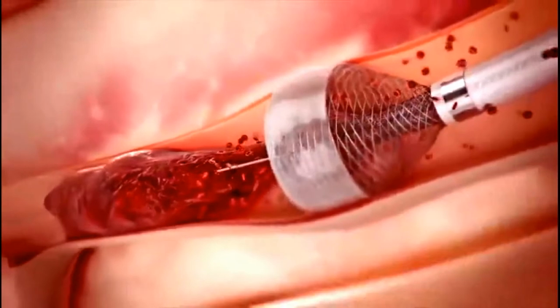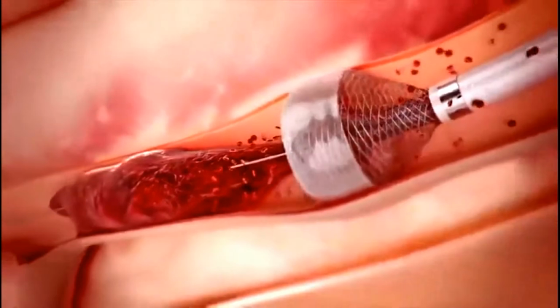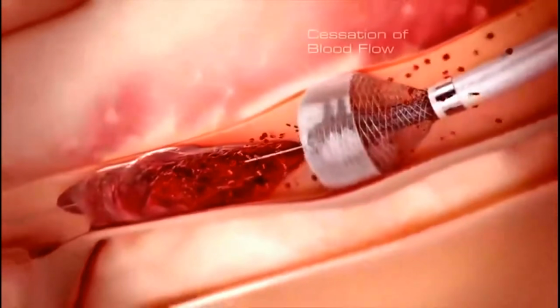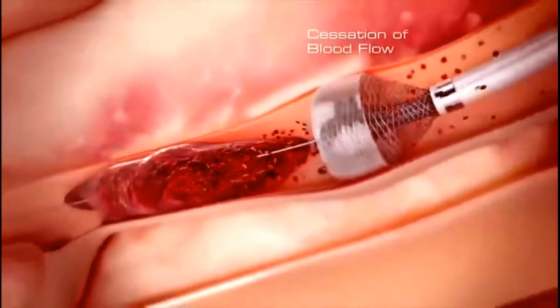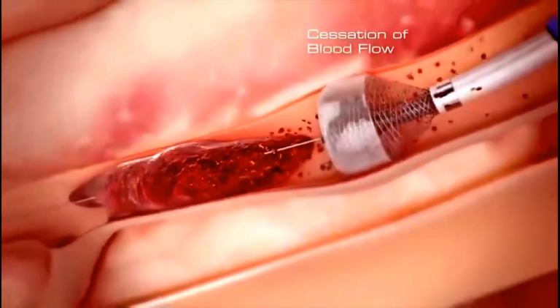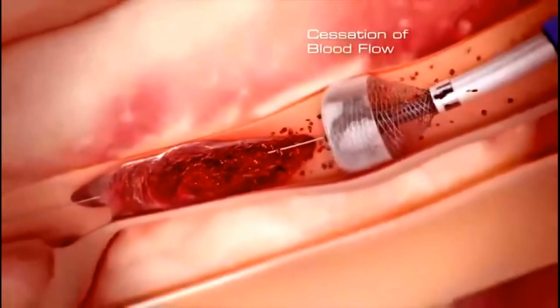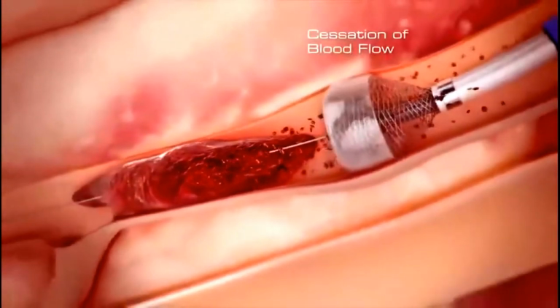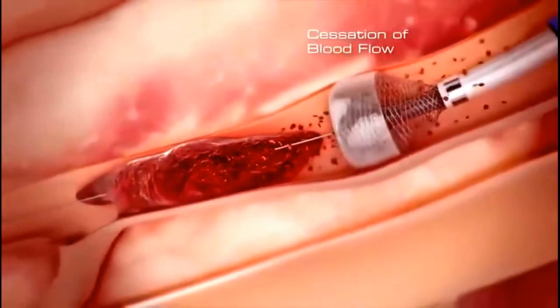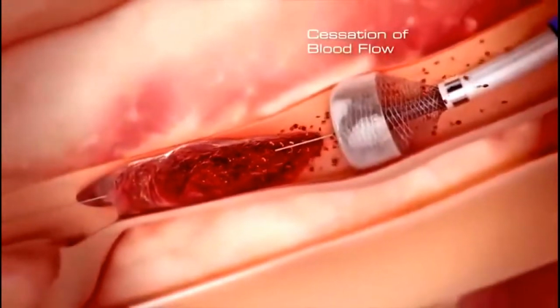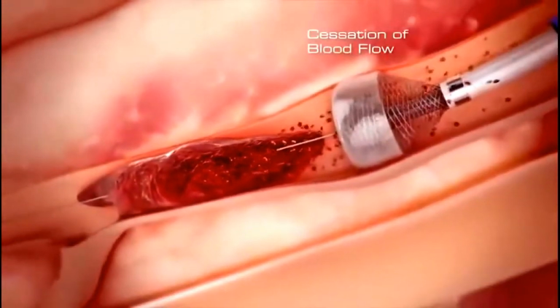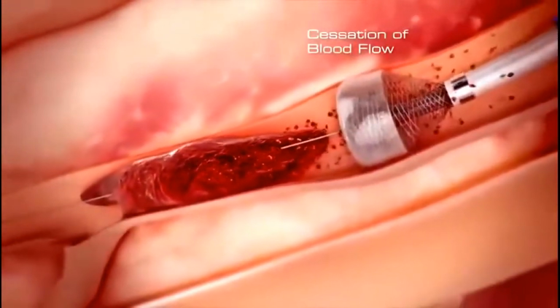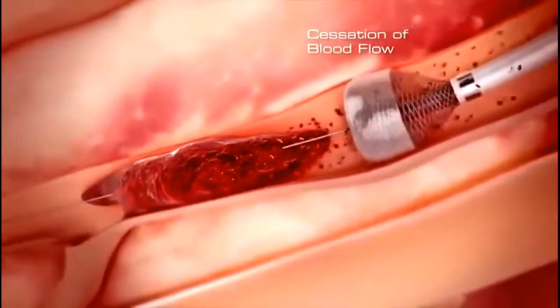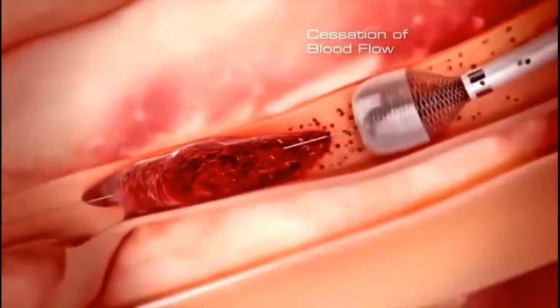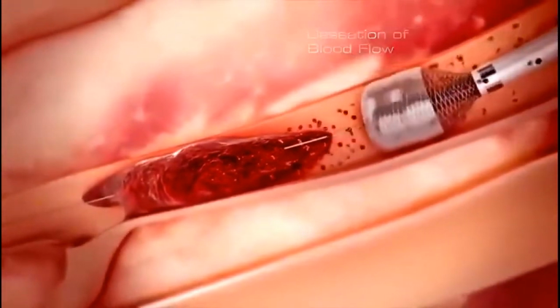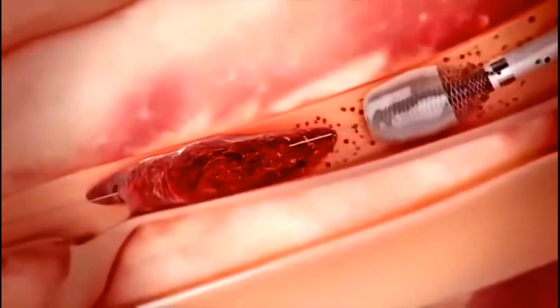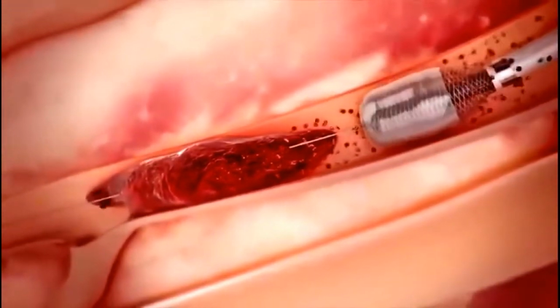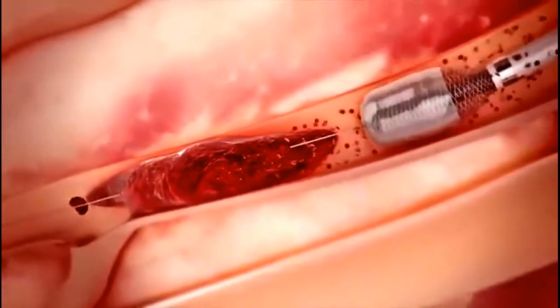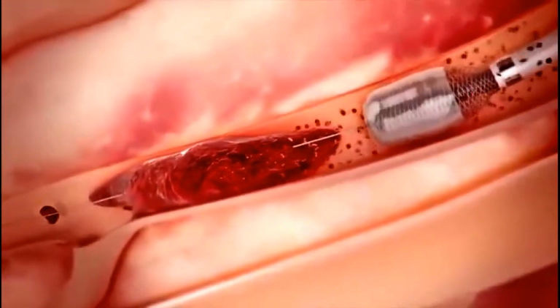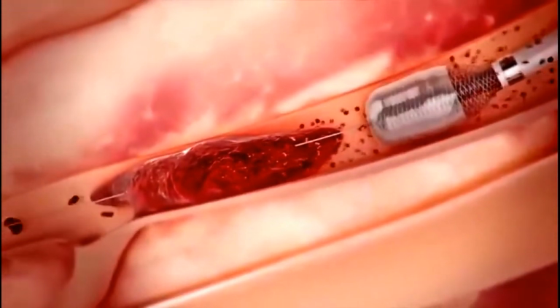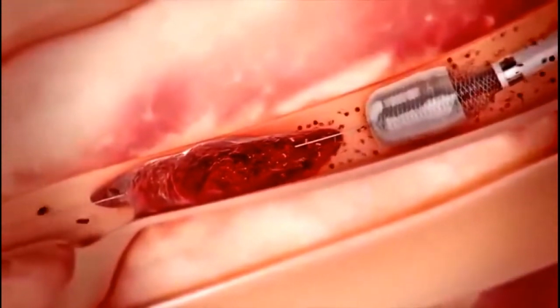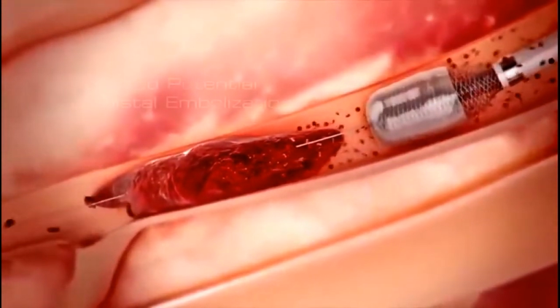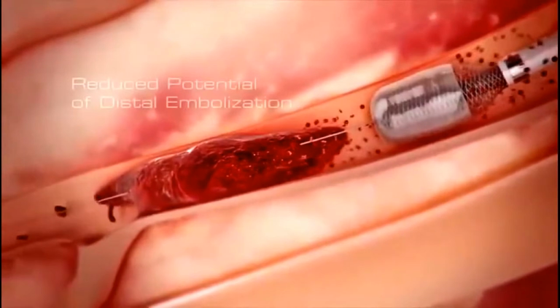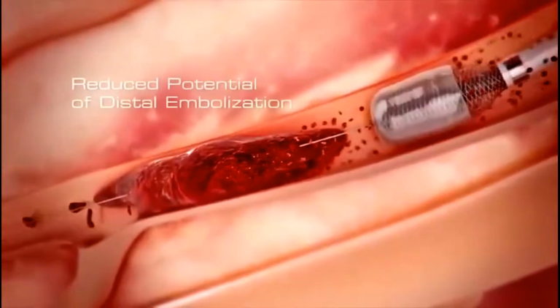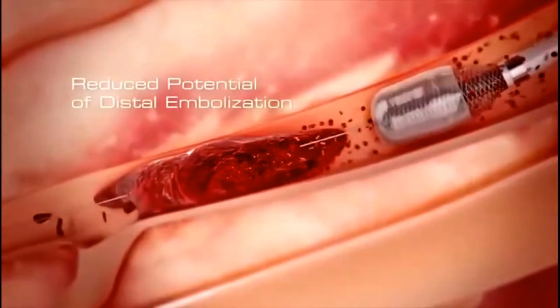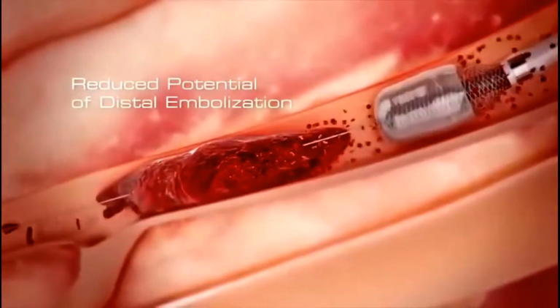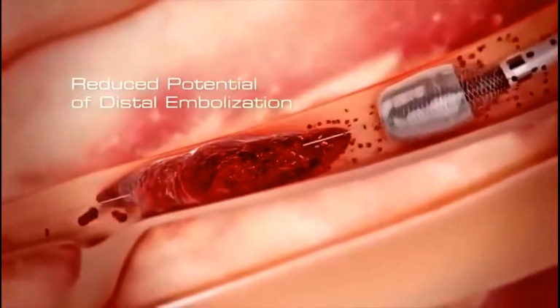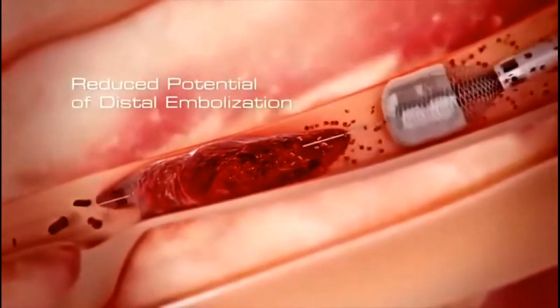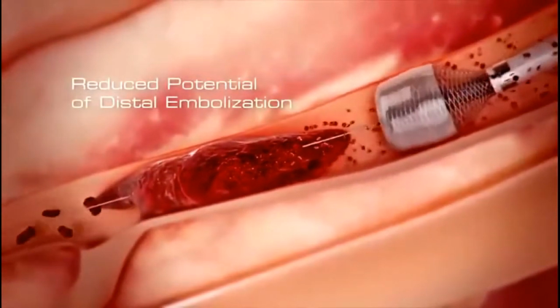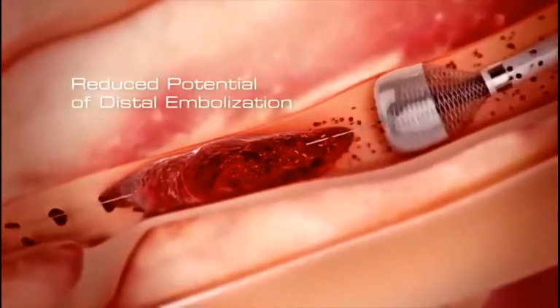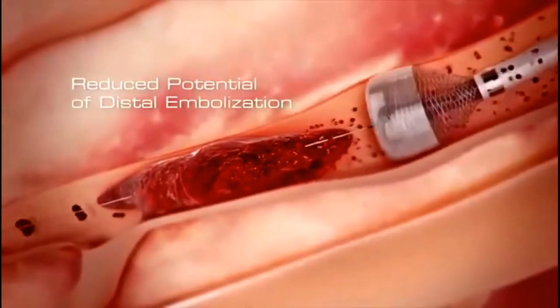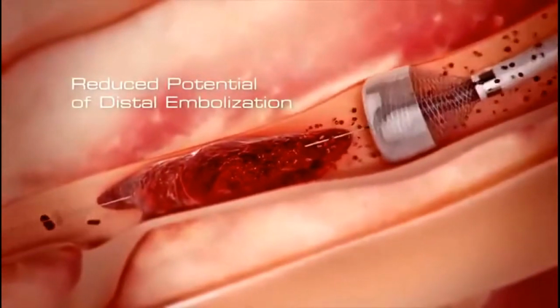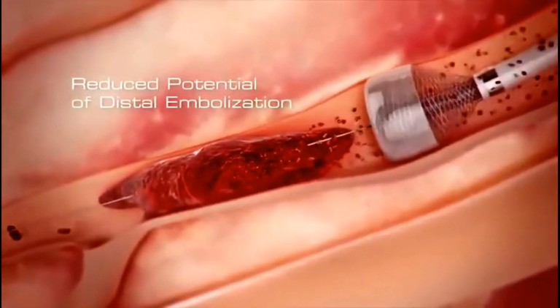Cessation of blood flow prevents clot fragments from traveling downstream, greatly reducing the potential for distal embolization.